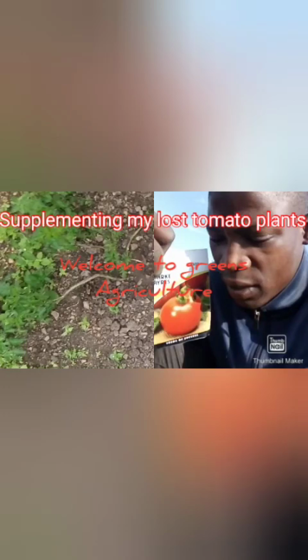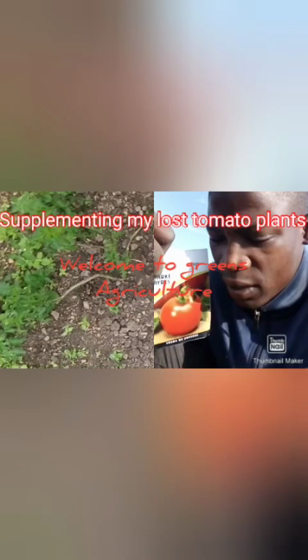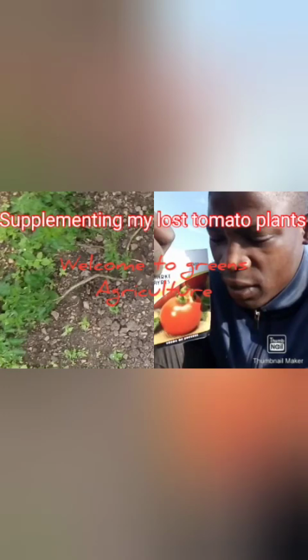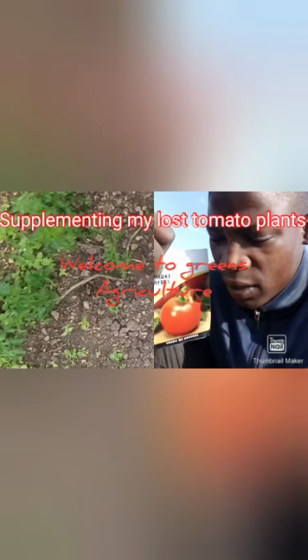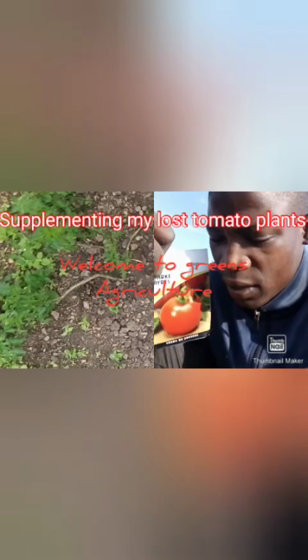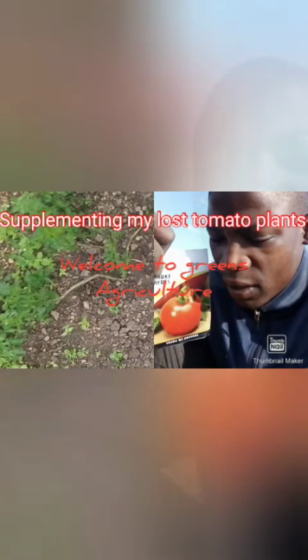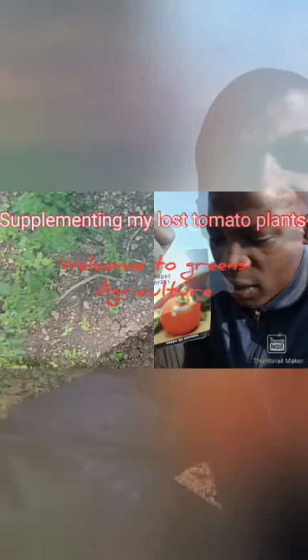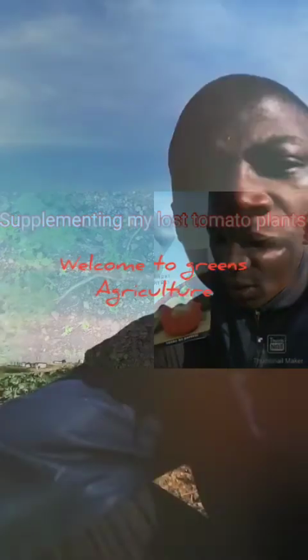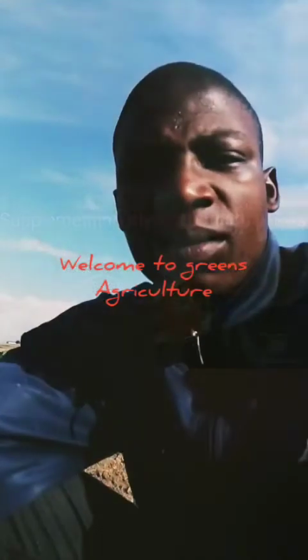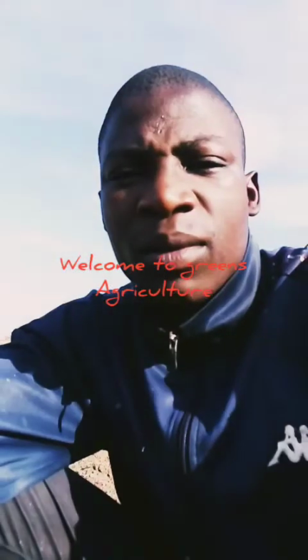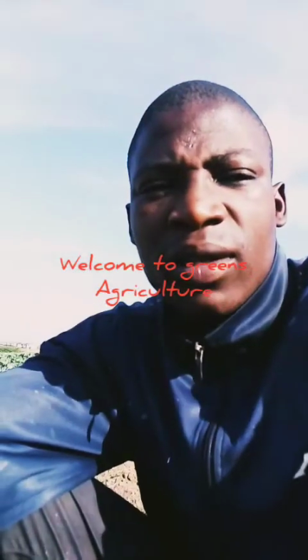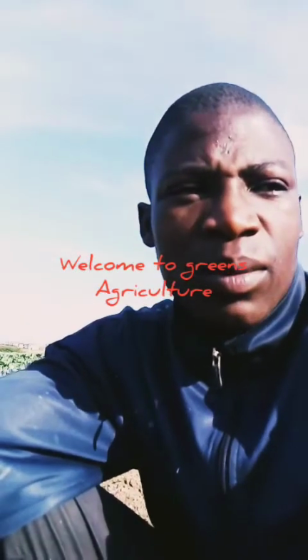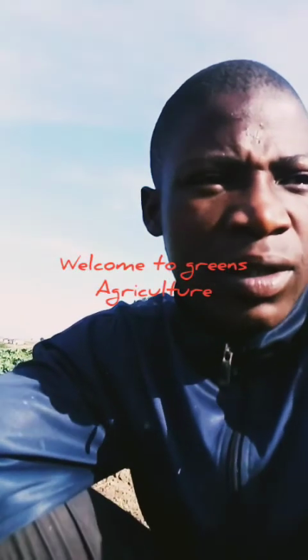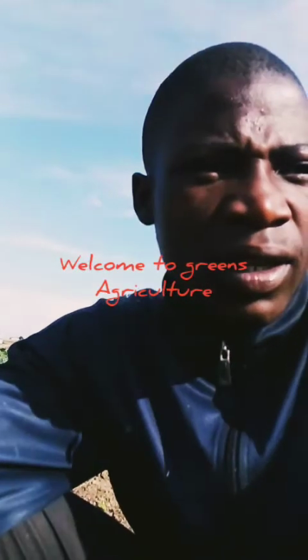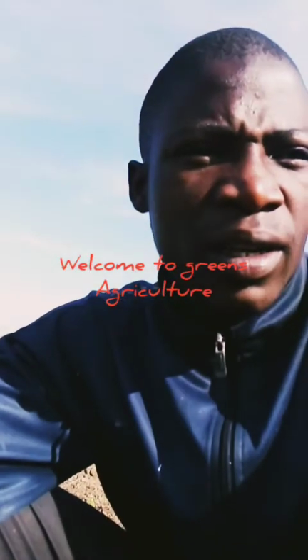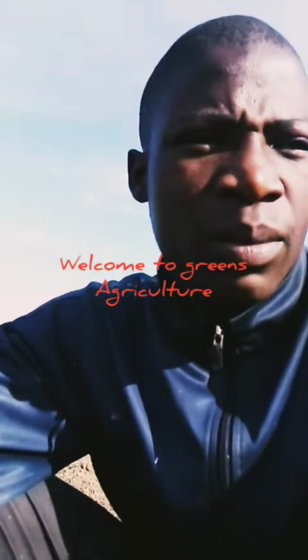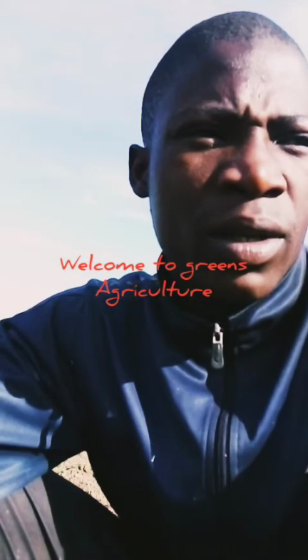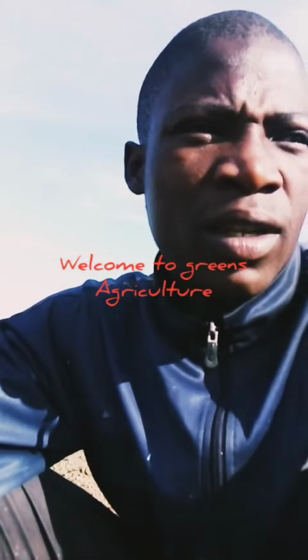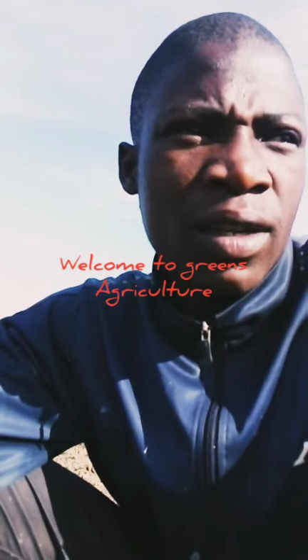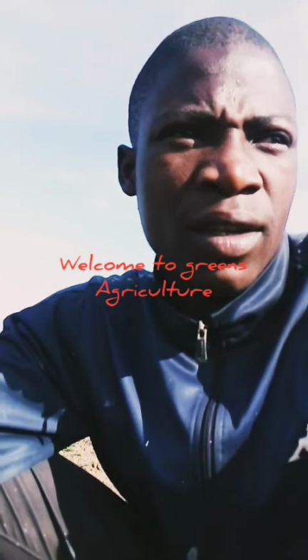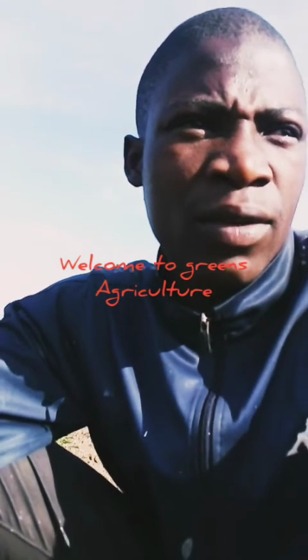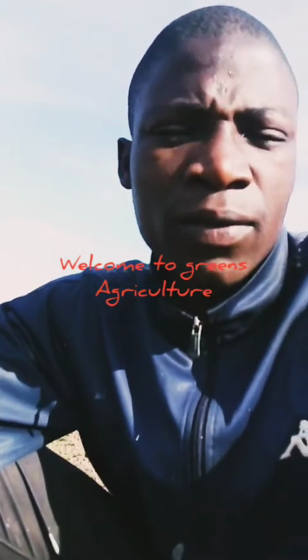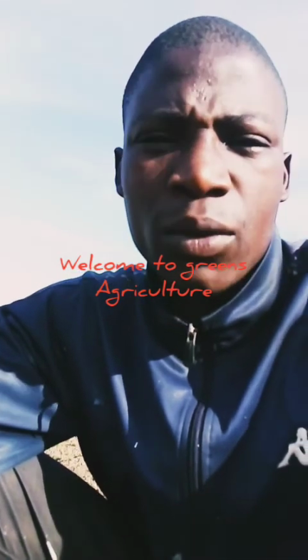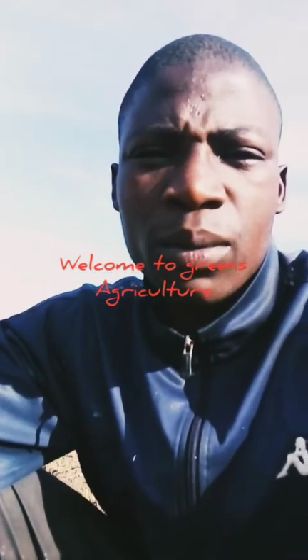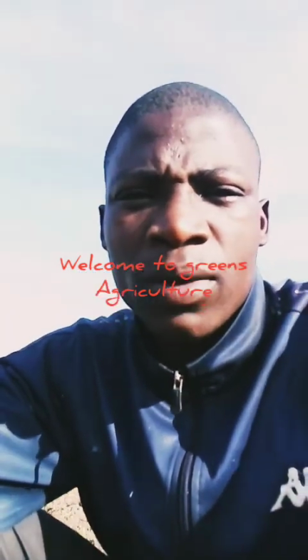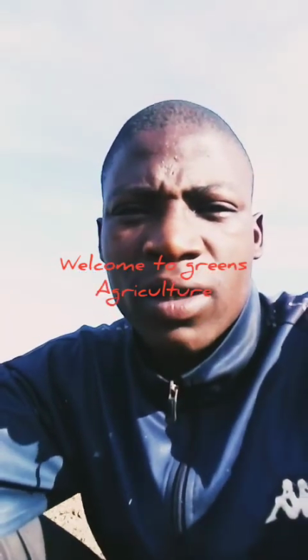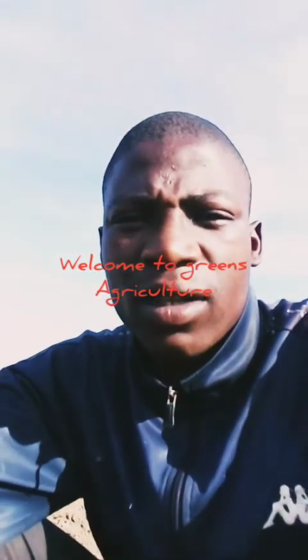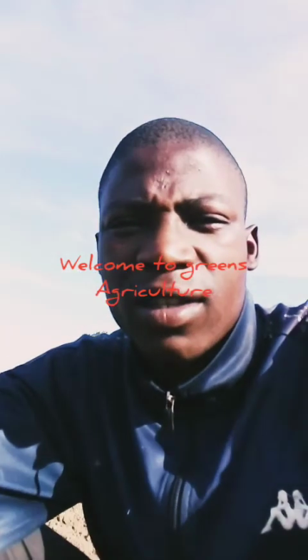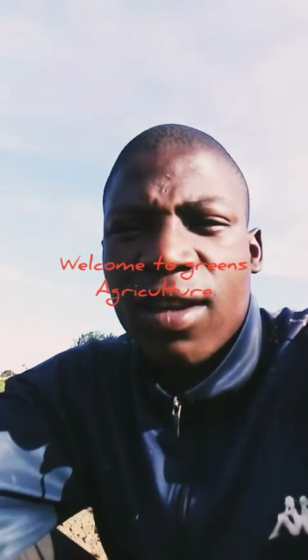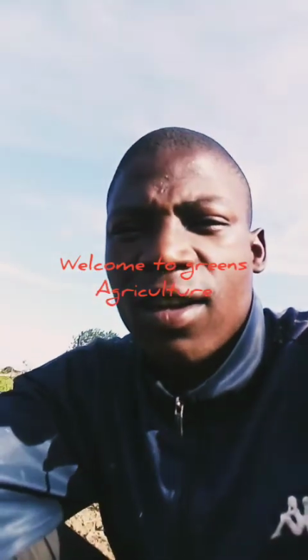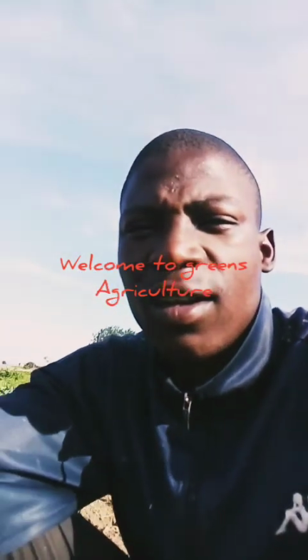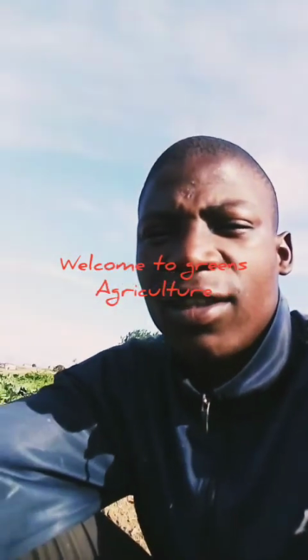Hi everyone, my name is Yanda Mbata from Green Circle Culture.